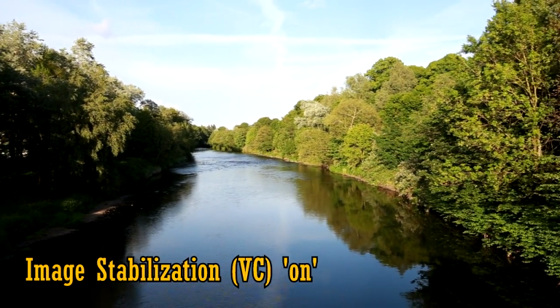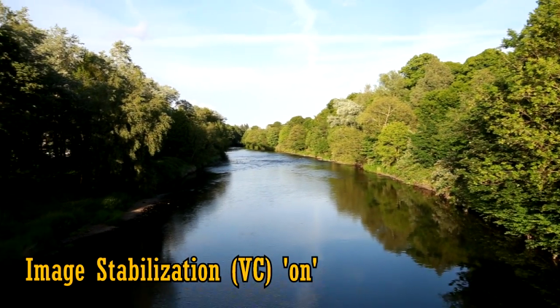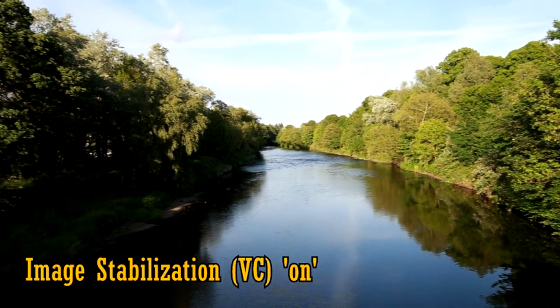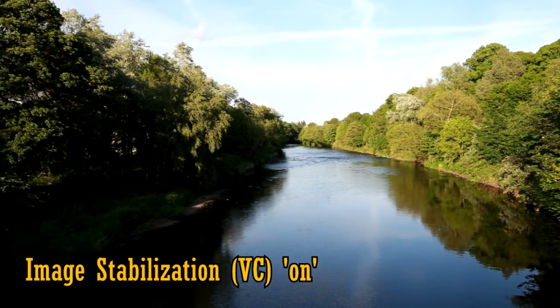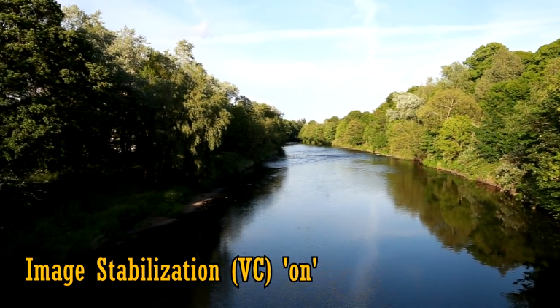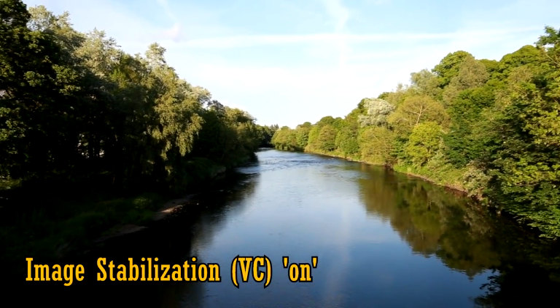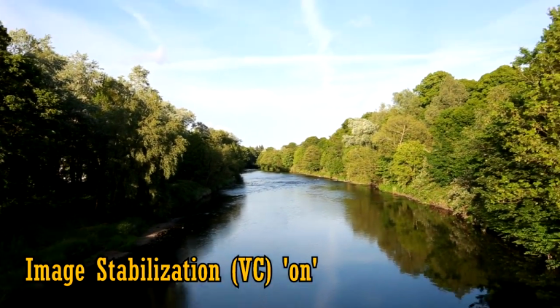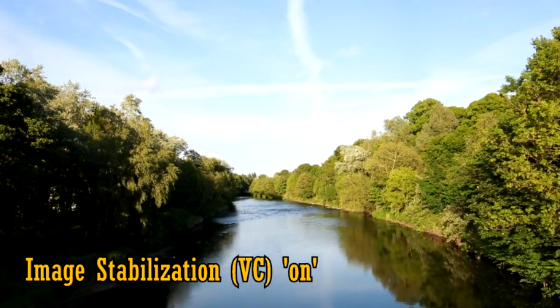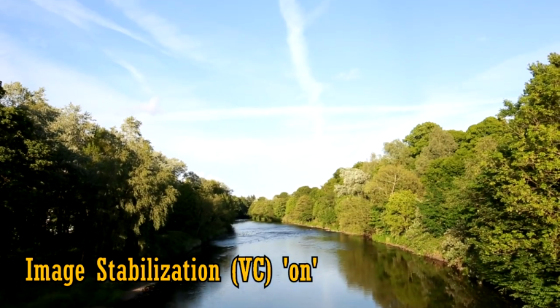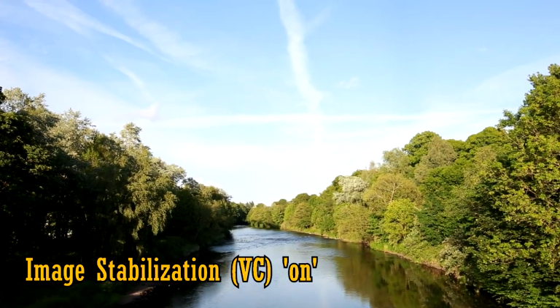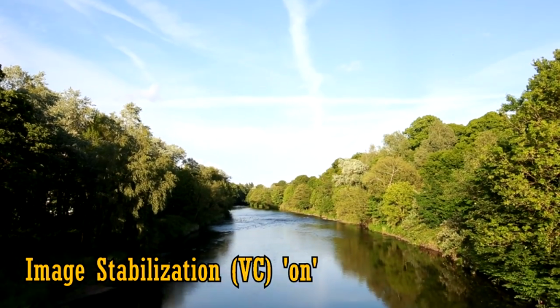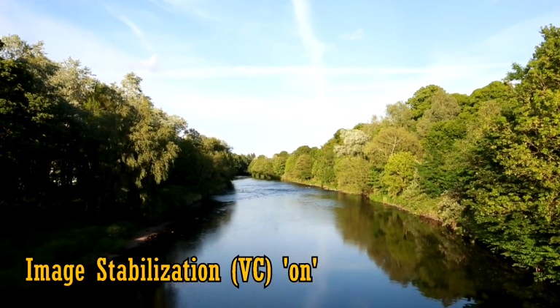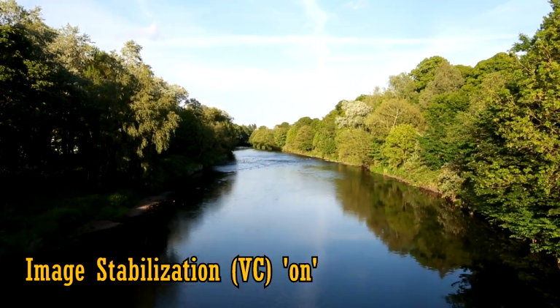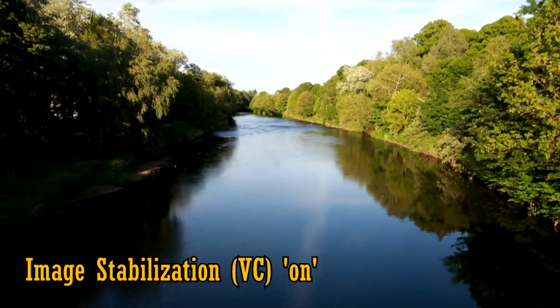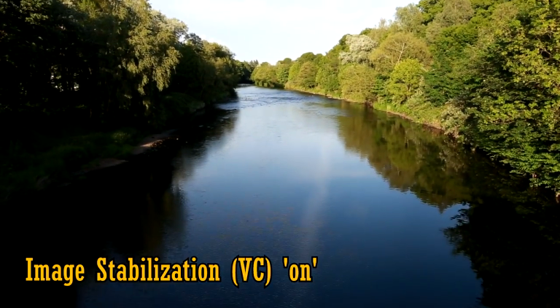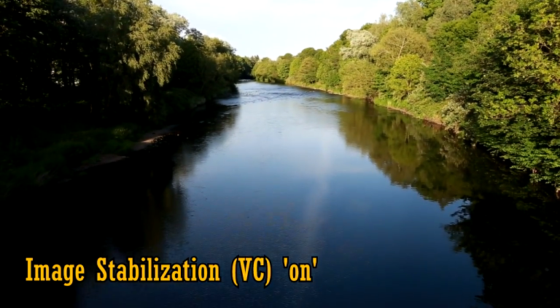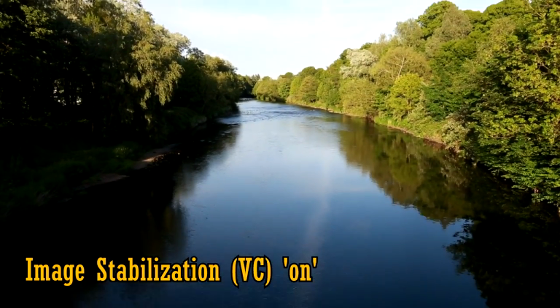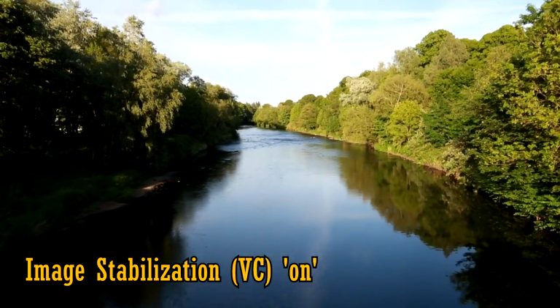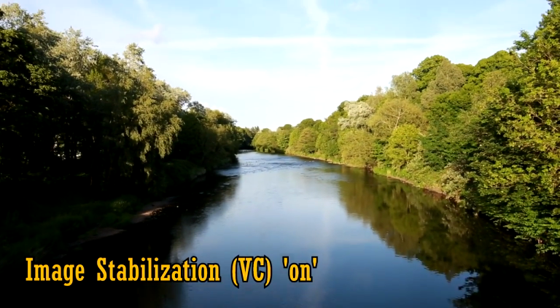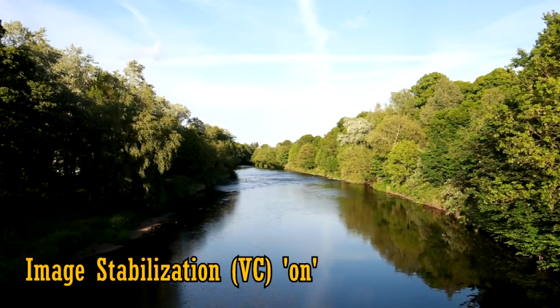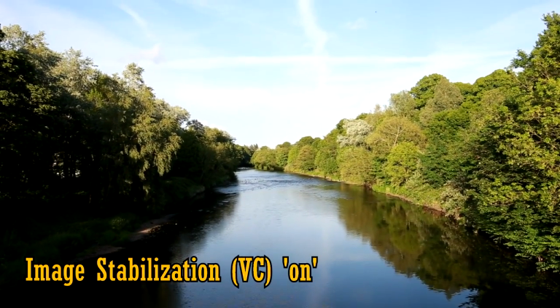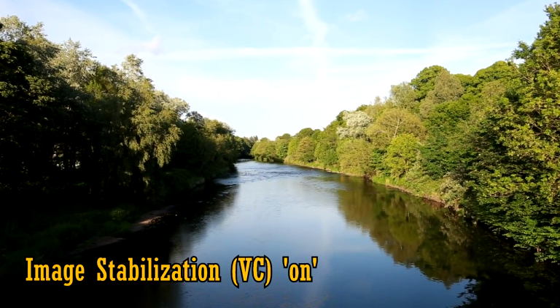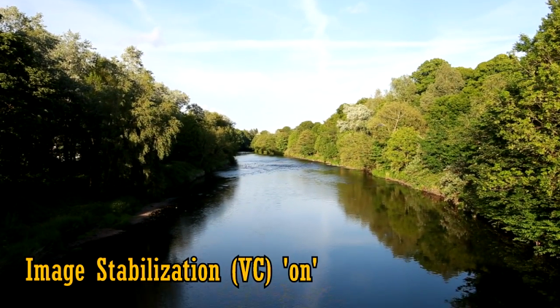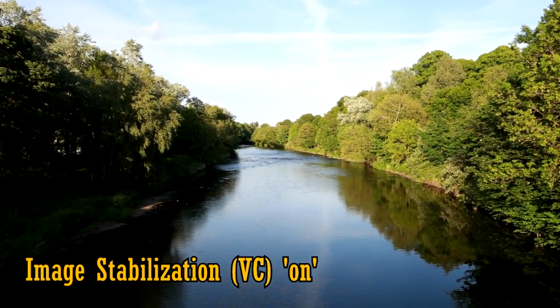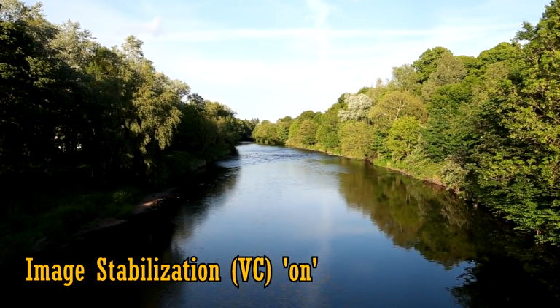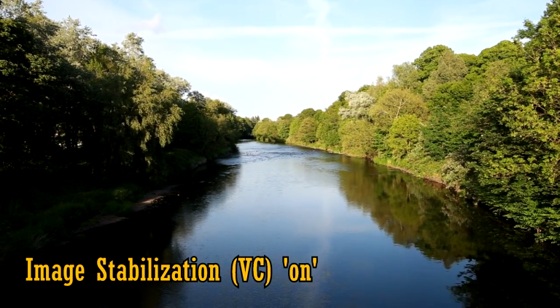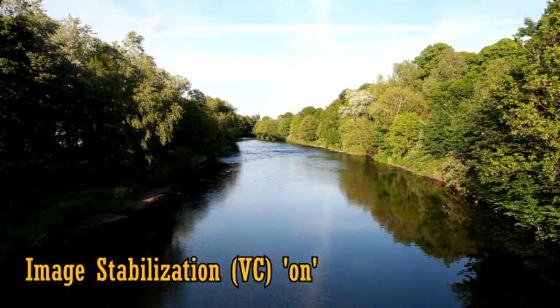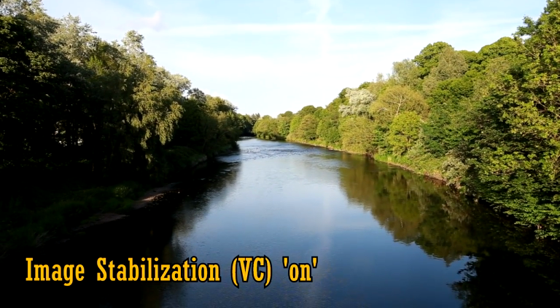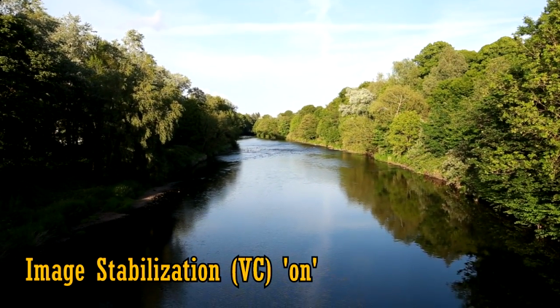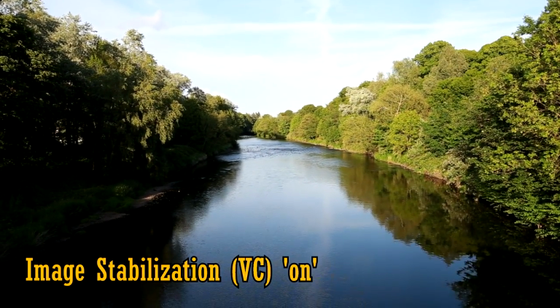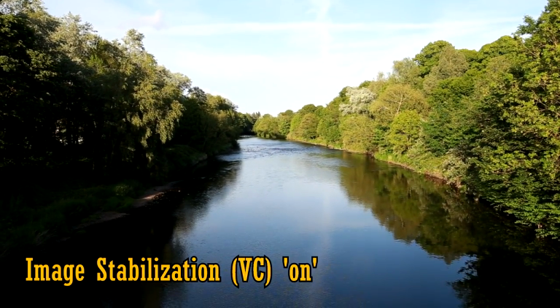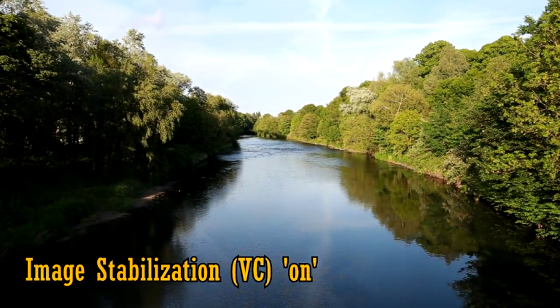It's also quite well behaved when you tilt and pan the lens around, so it'll be useful for video work.